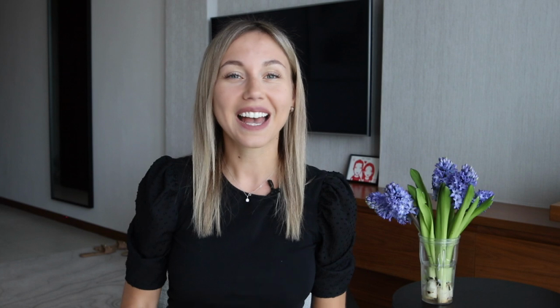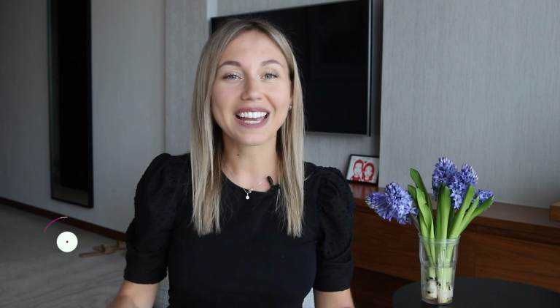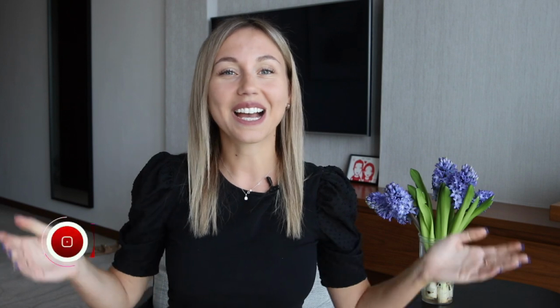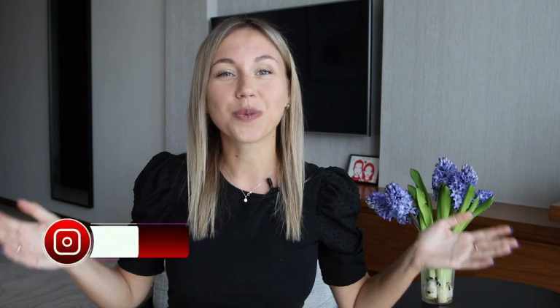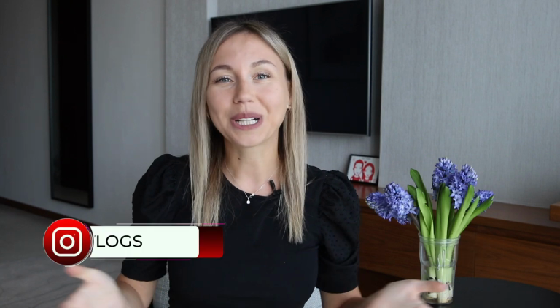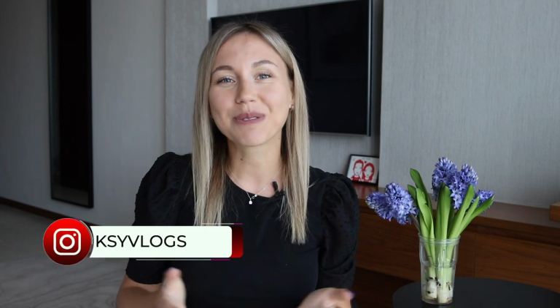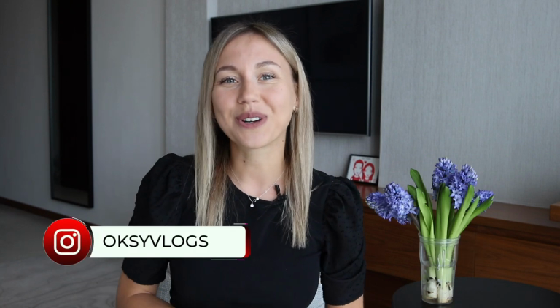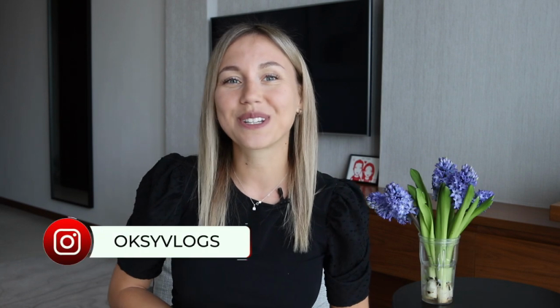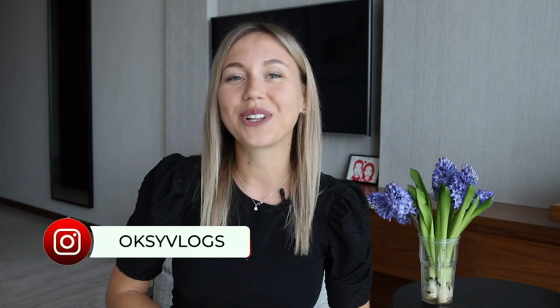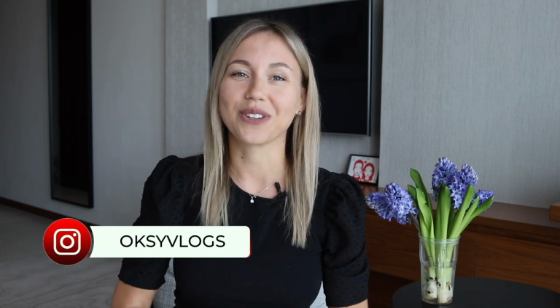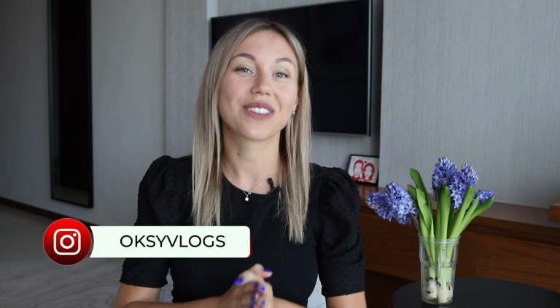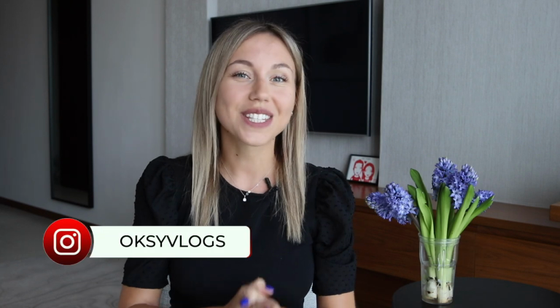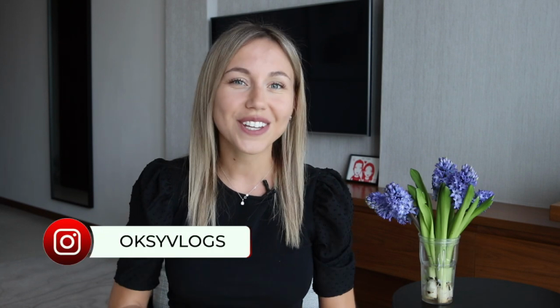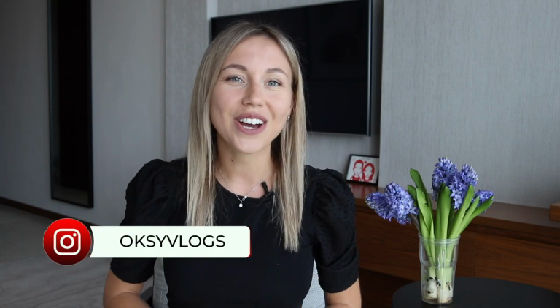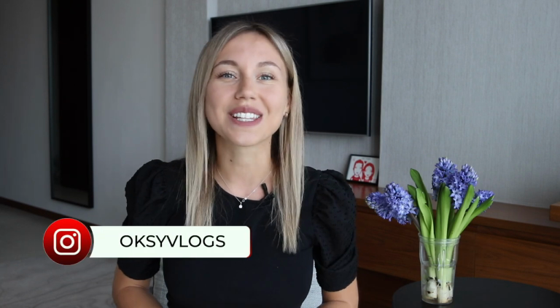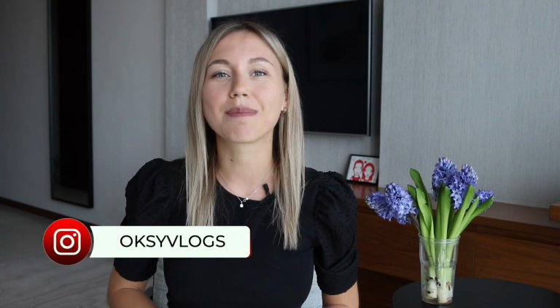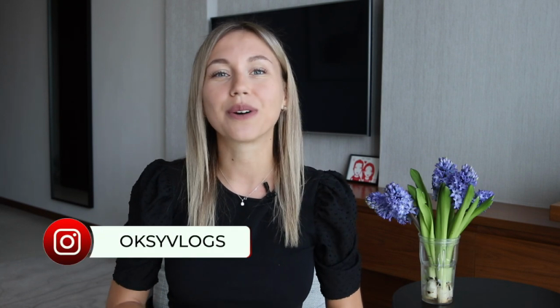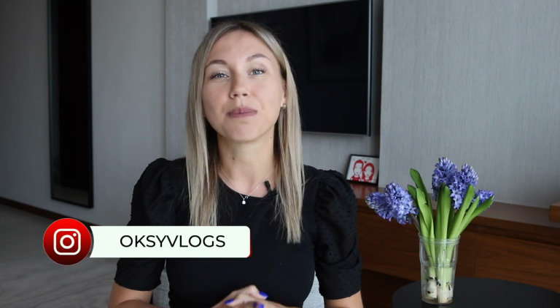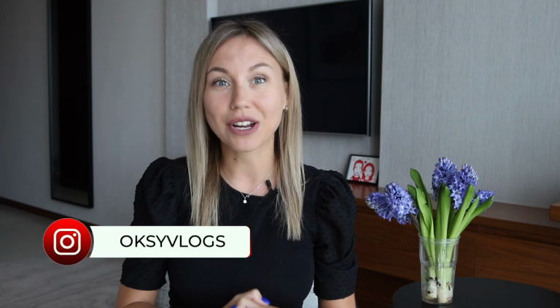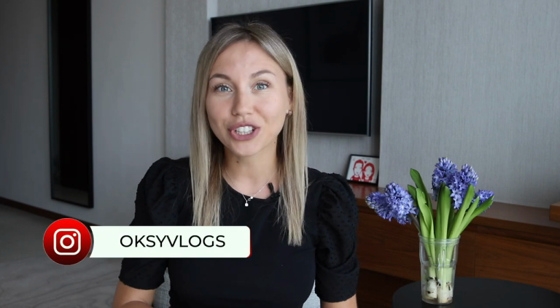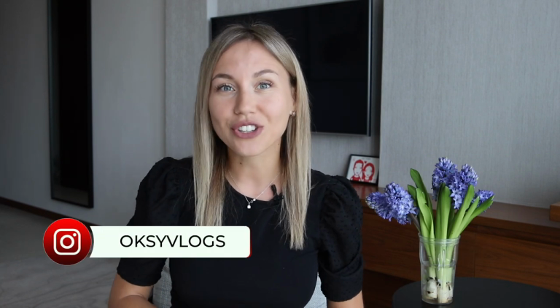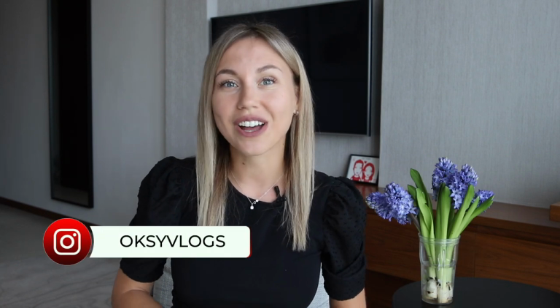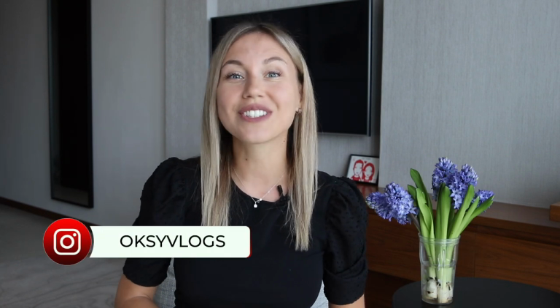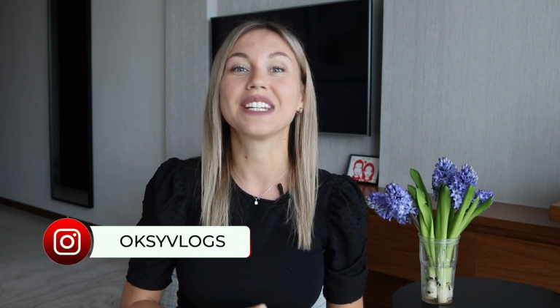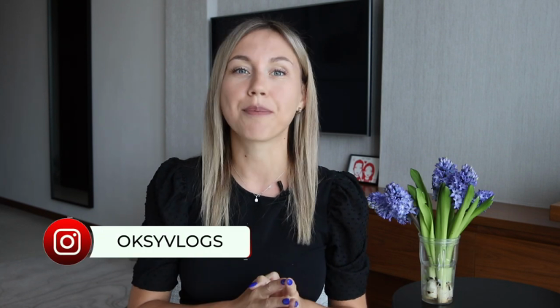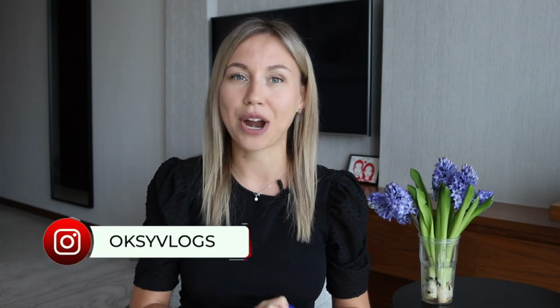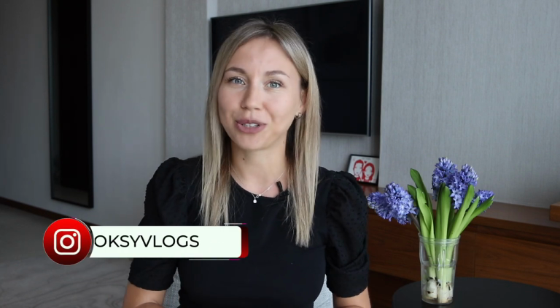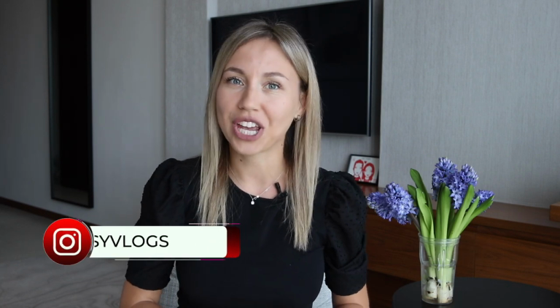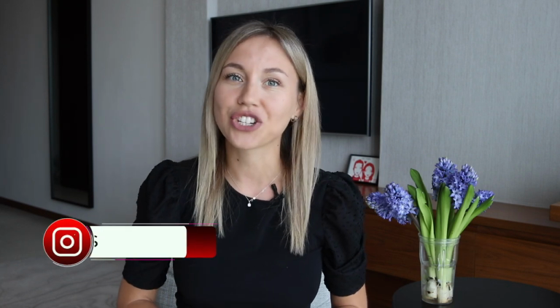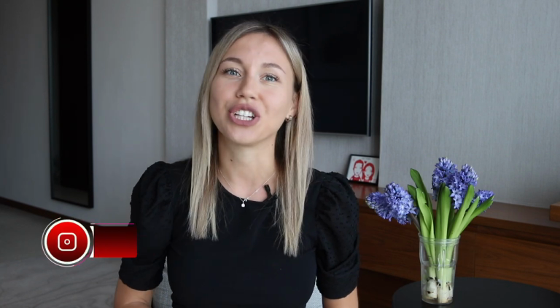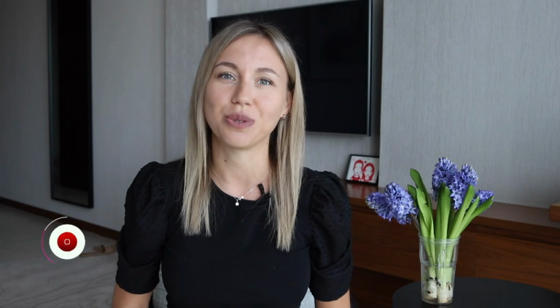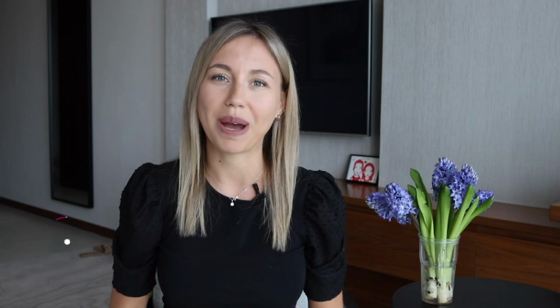Hey guys, welcome to OxyVlogs. This video is about budget hotels in a prime location in Dubai.